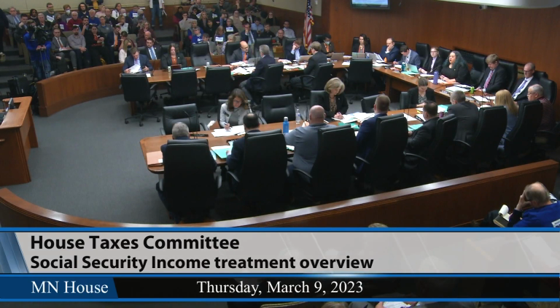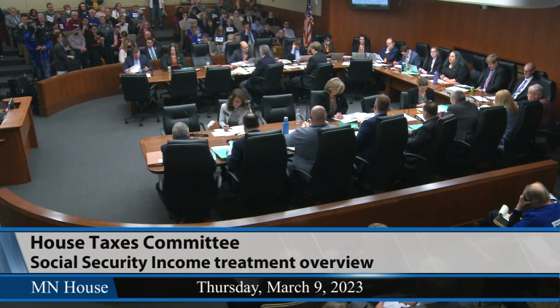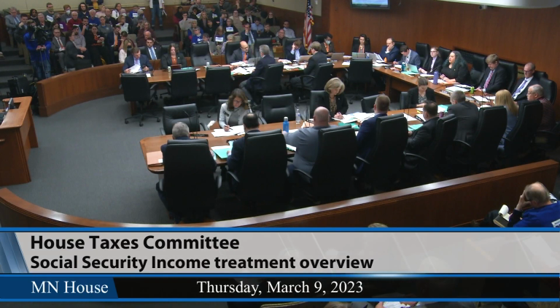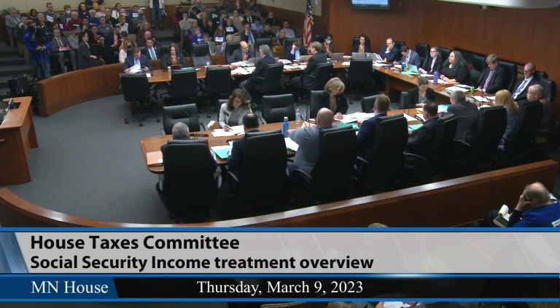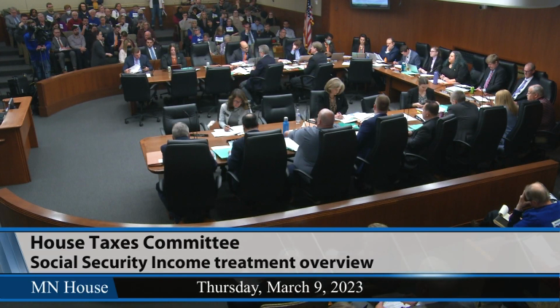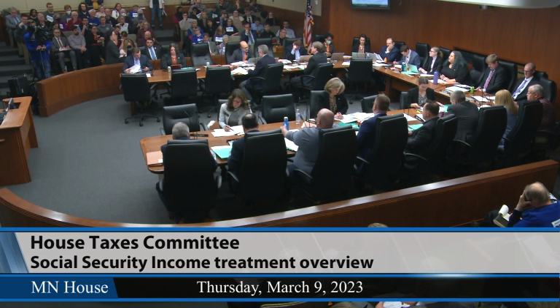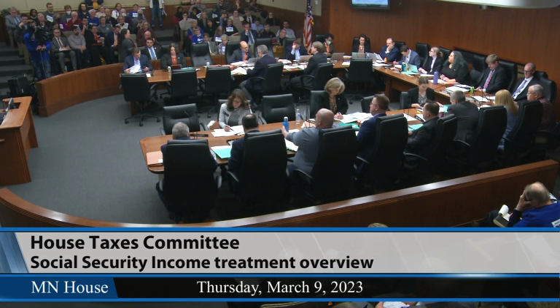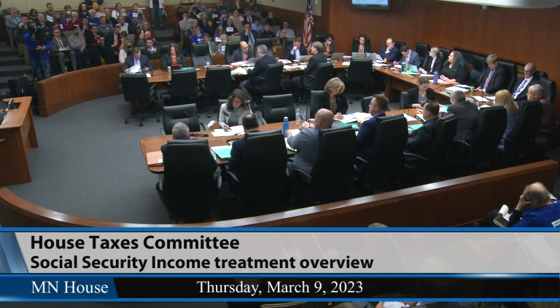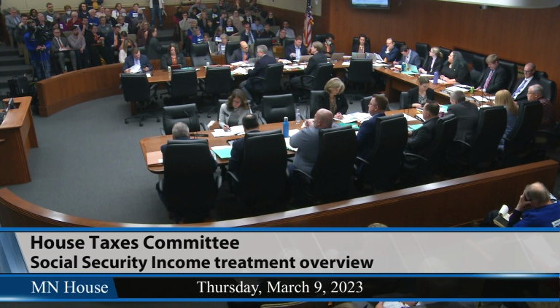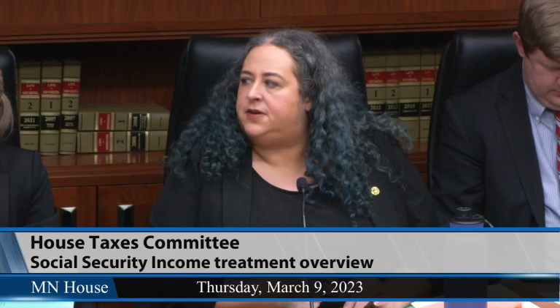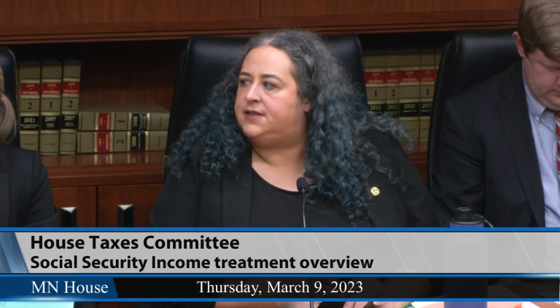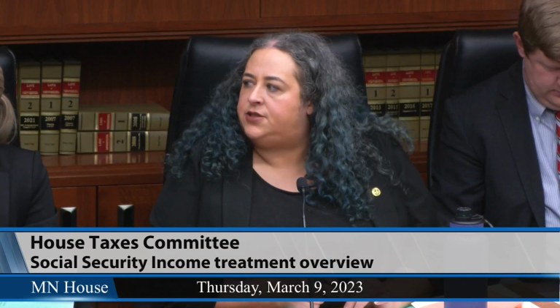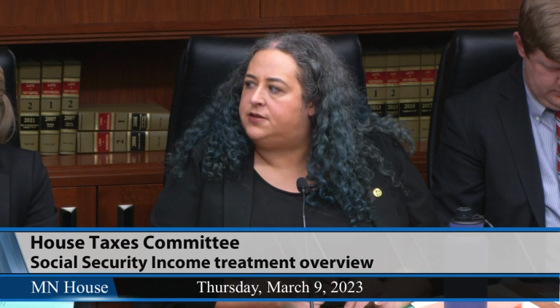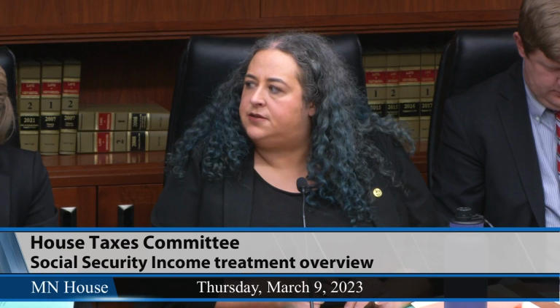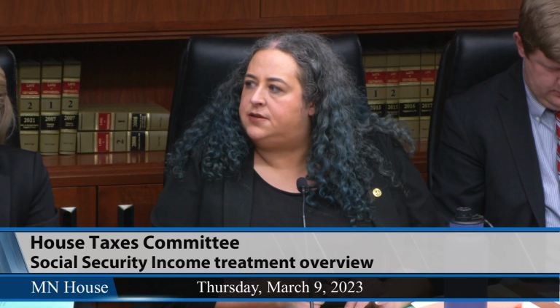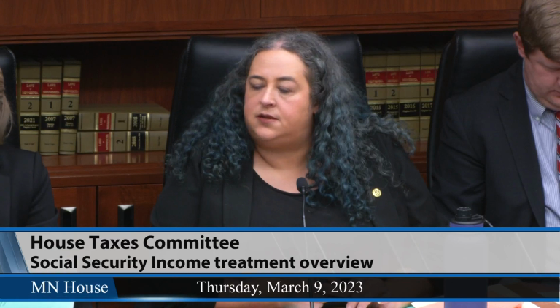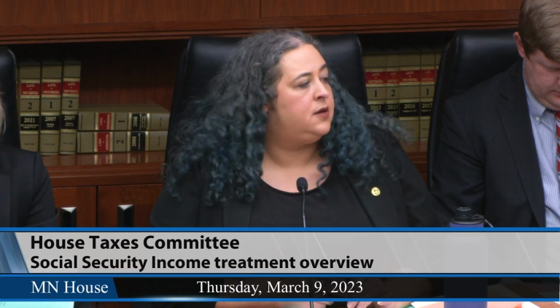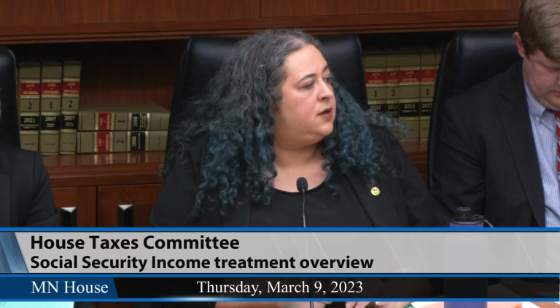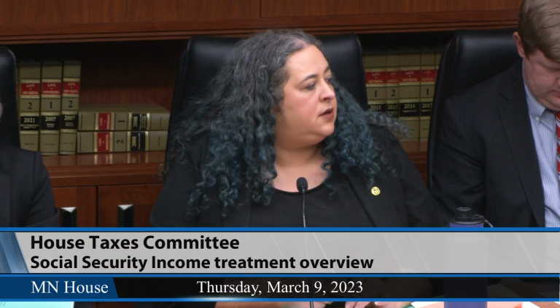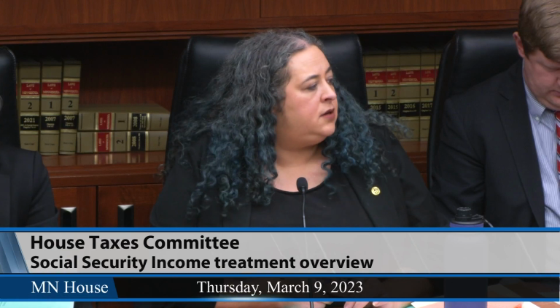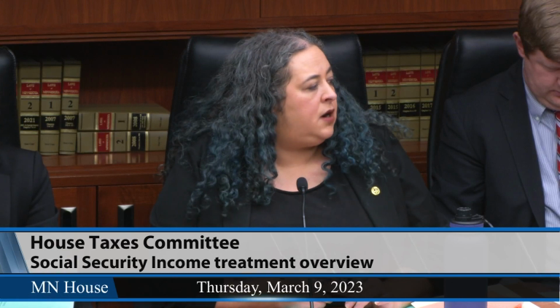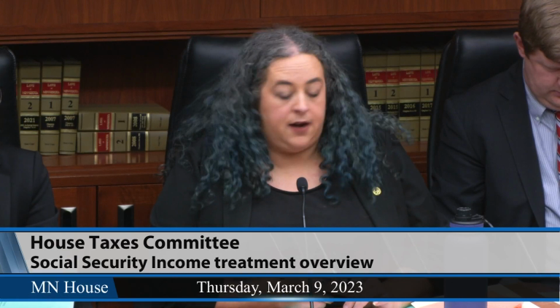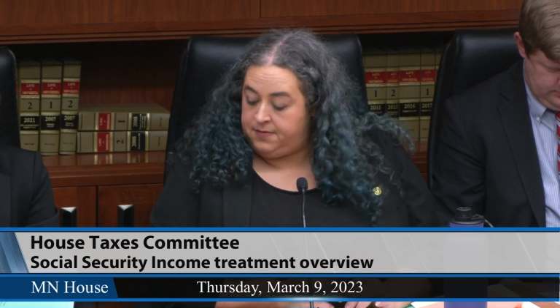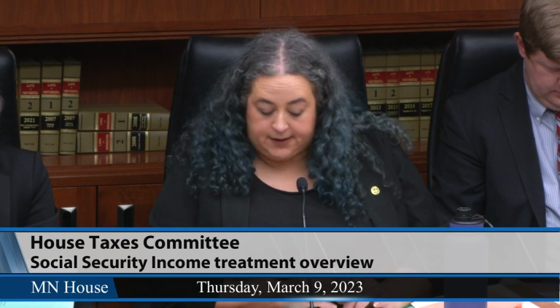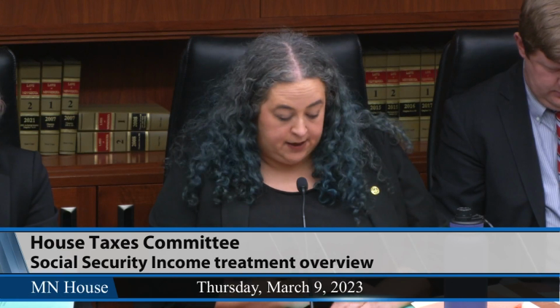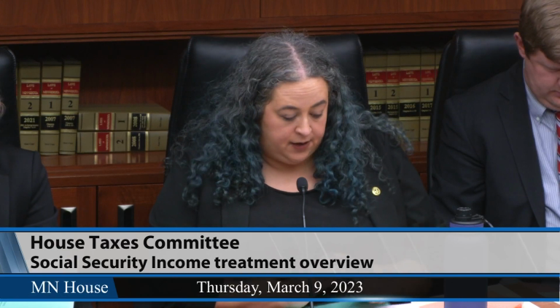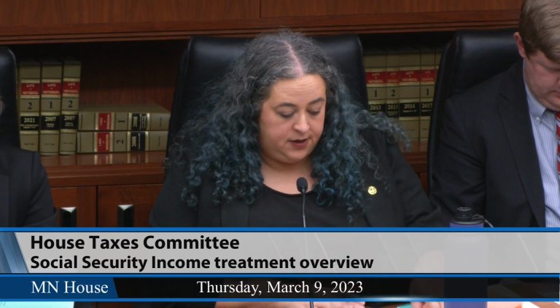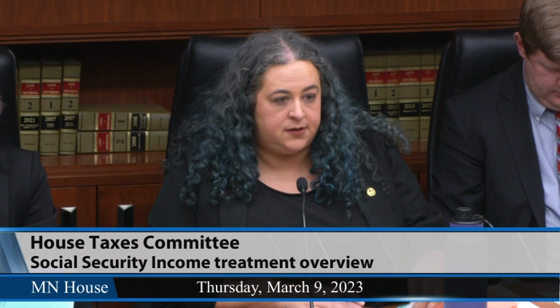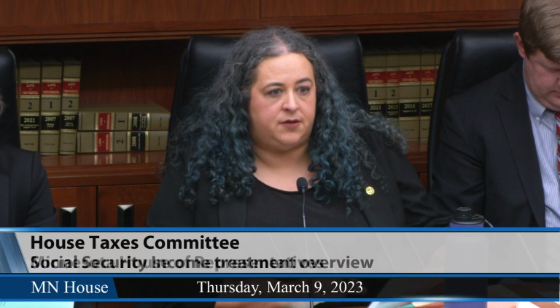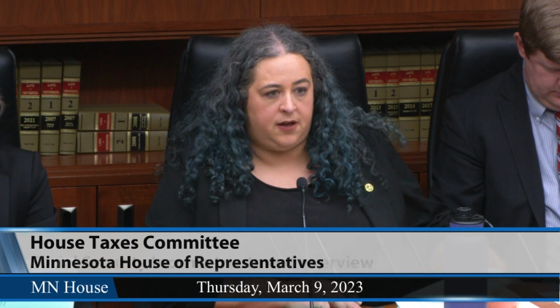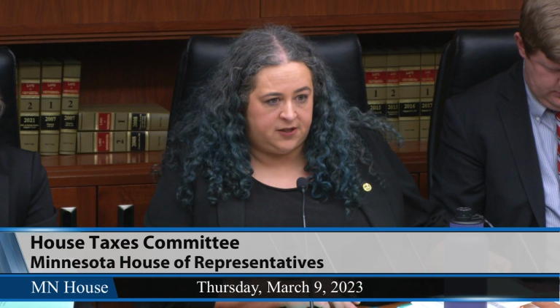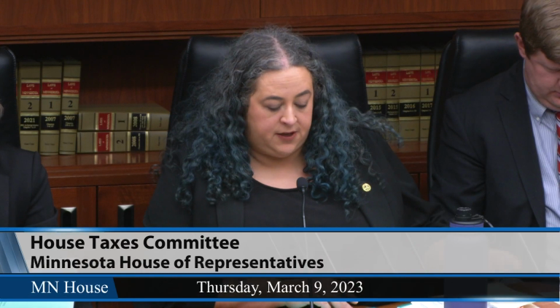Are there any further questions before we move to bill presentations? I'm not seeing anyone. Thank you, Mr. Williams.